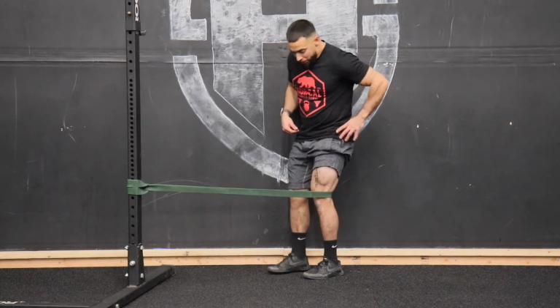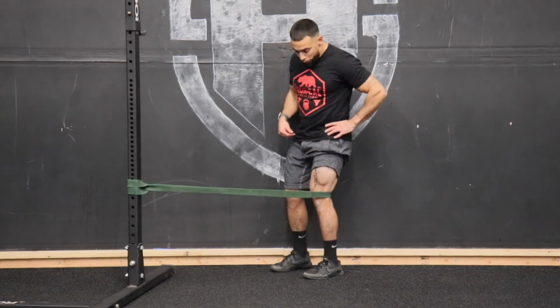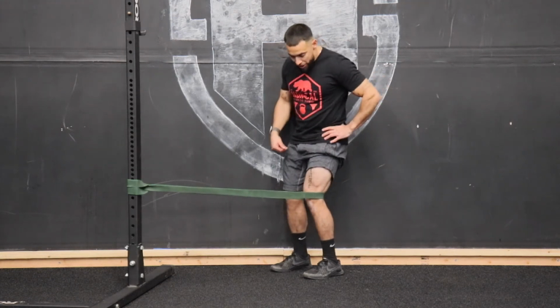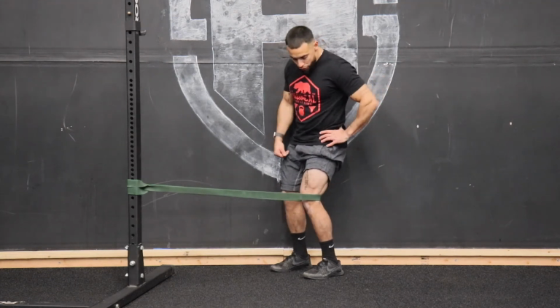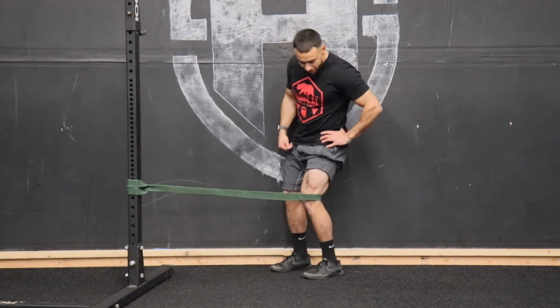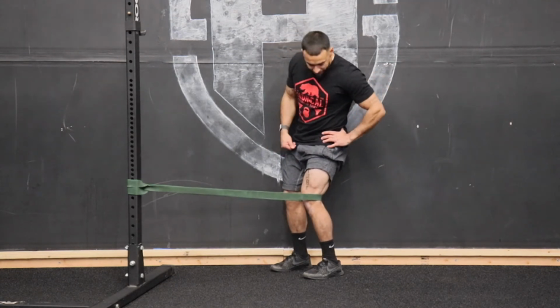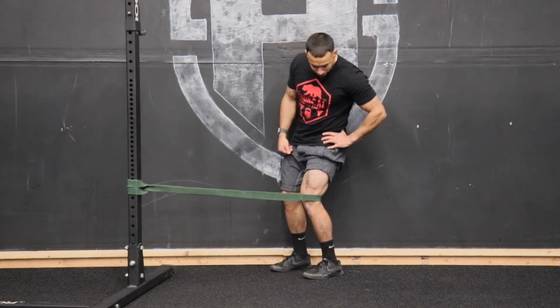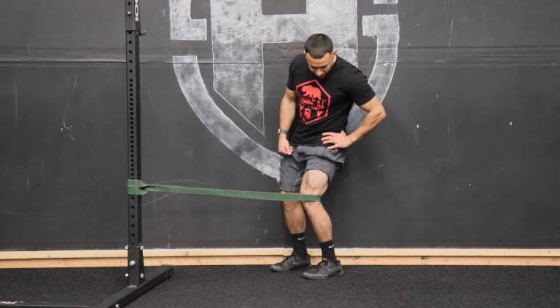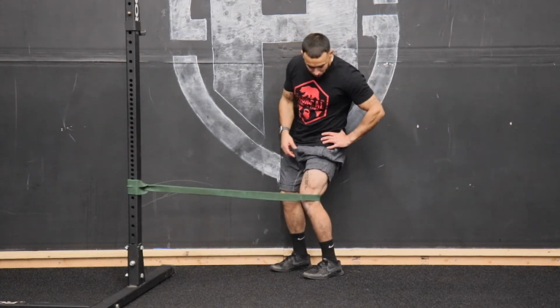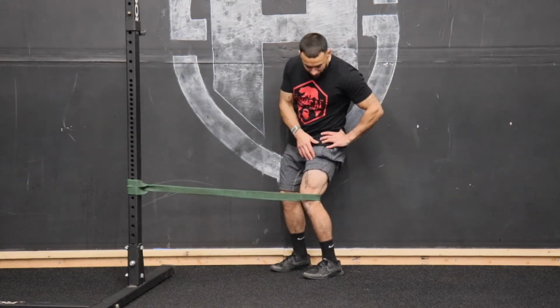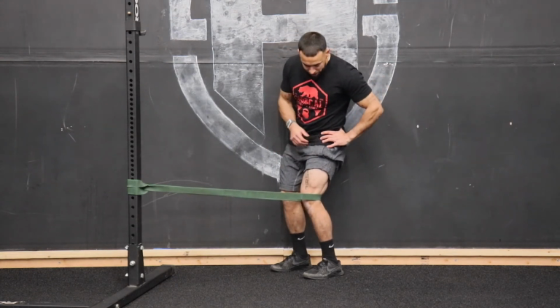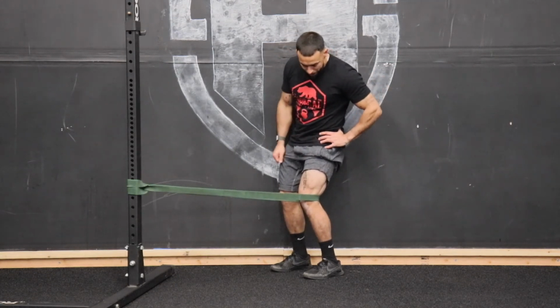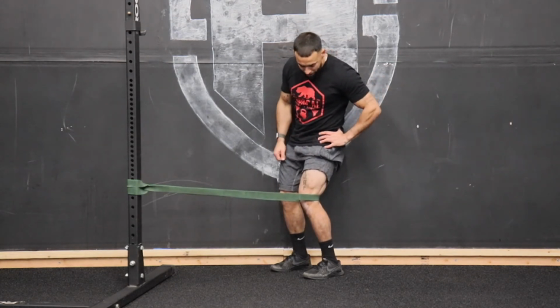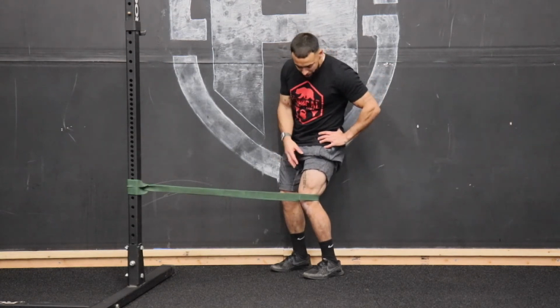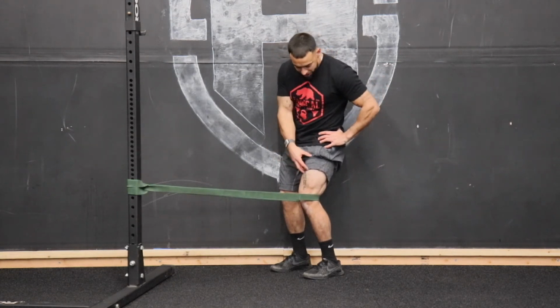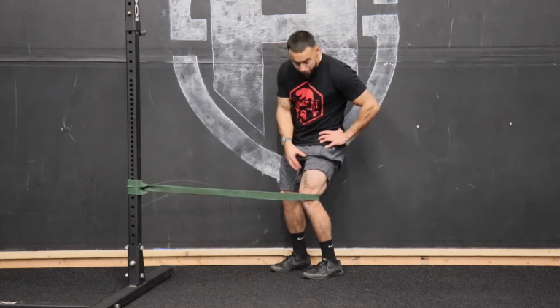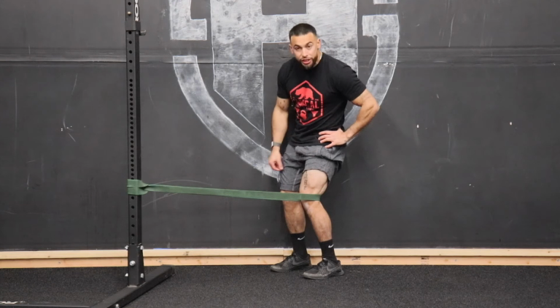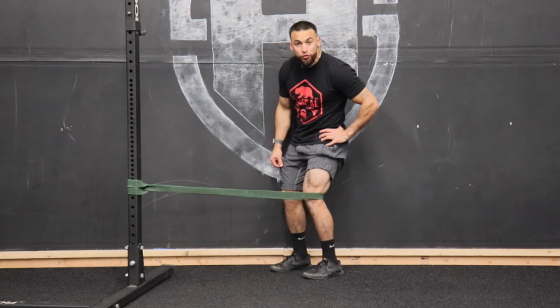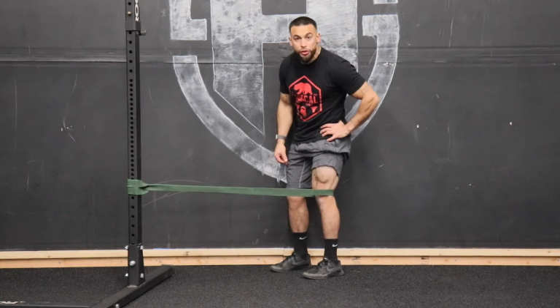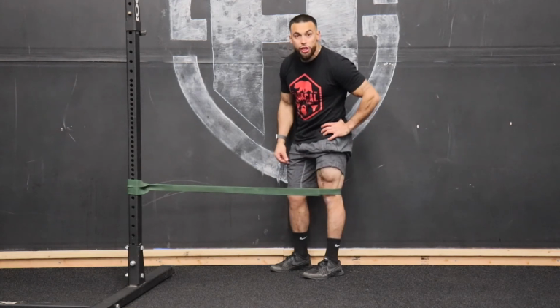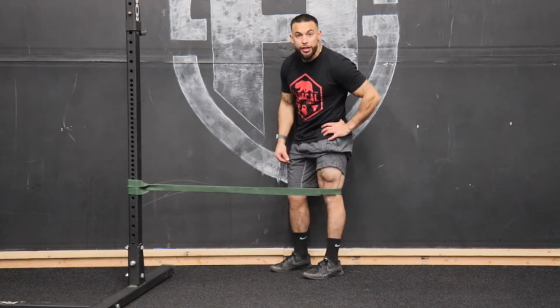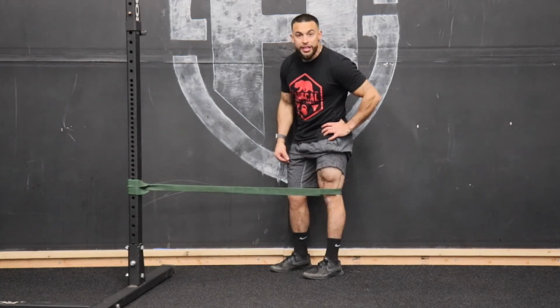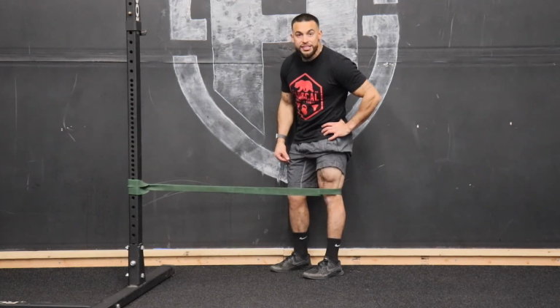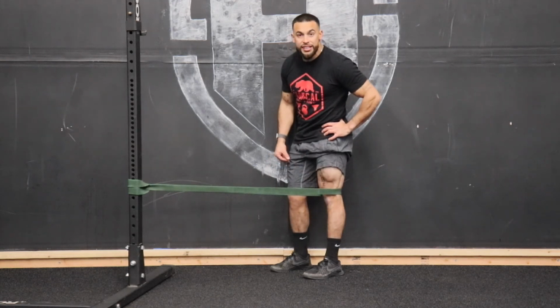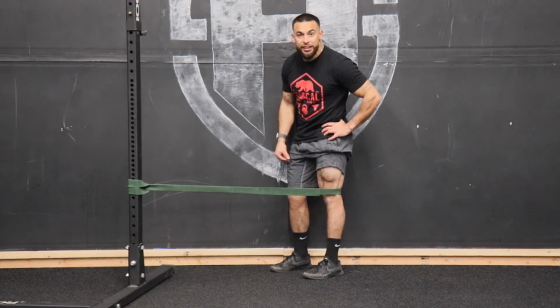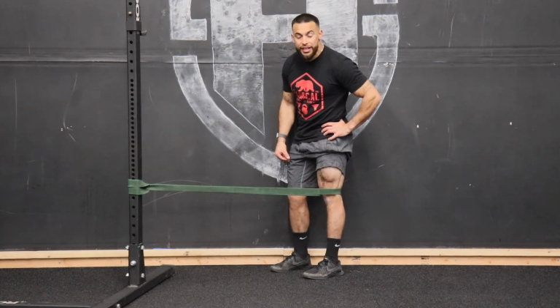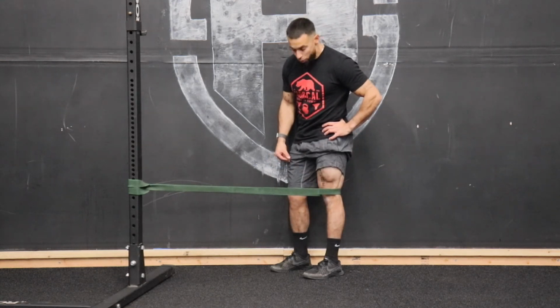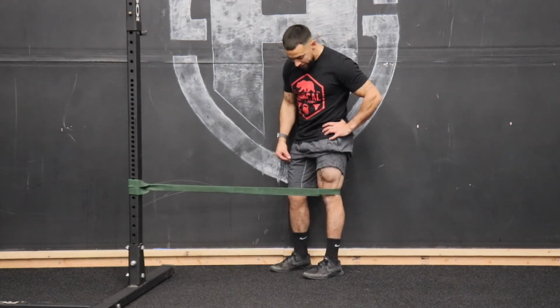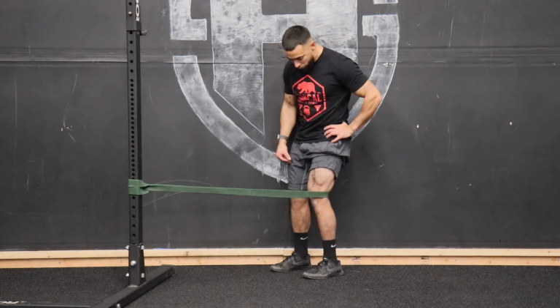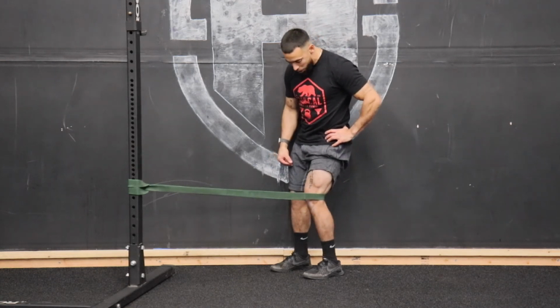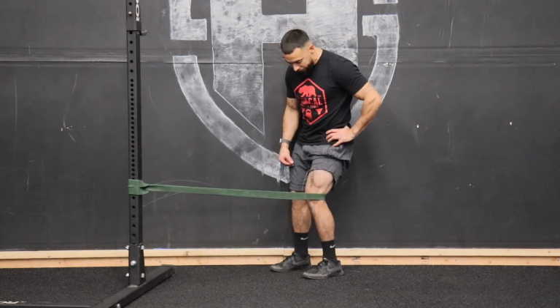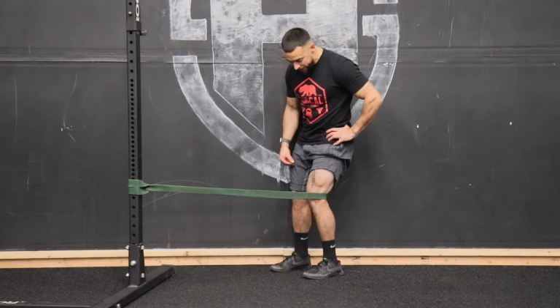Another way you can do this is by keeping the heel down with a slight bend, and same thing — just focusing on extending that leg with that quad flex.